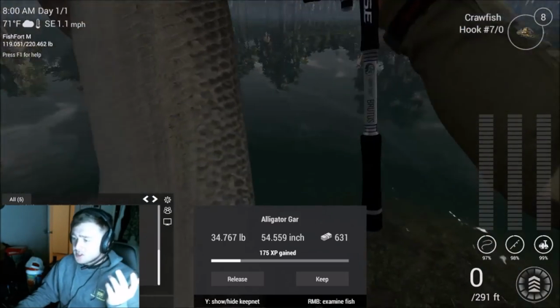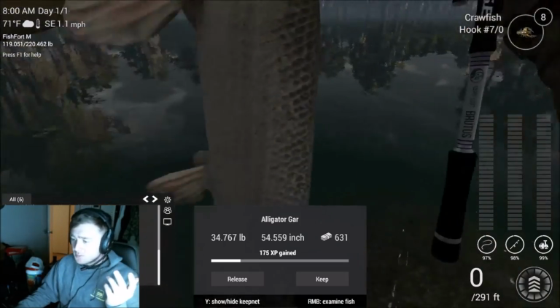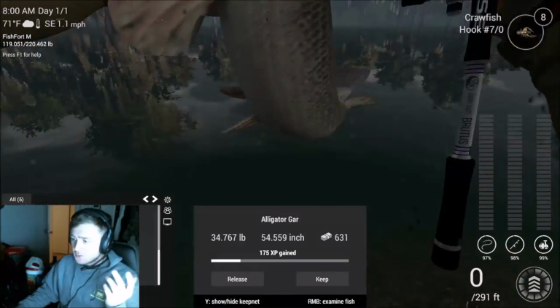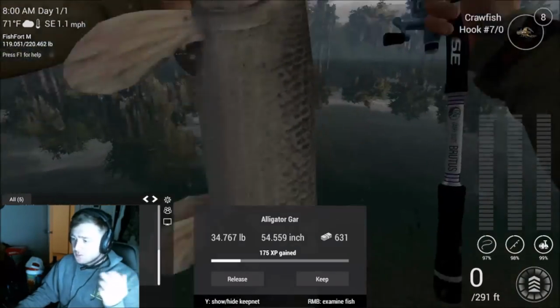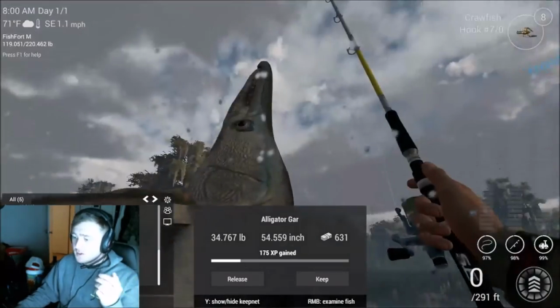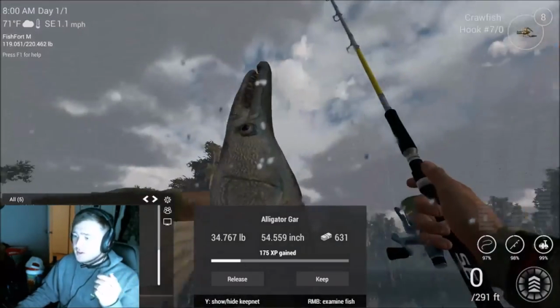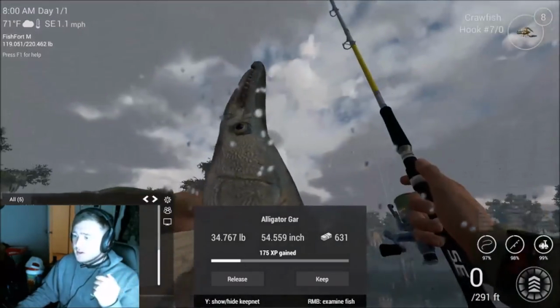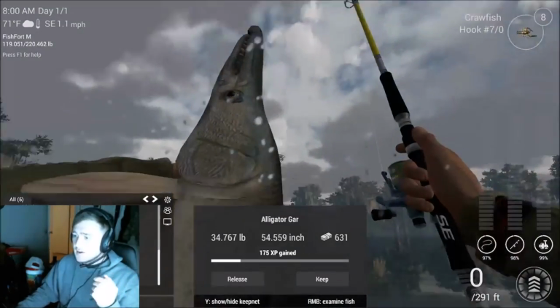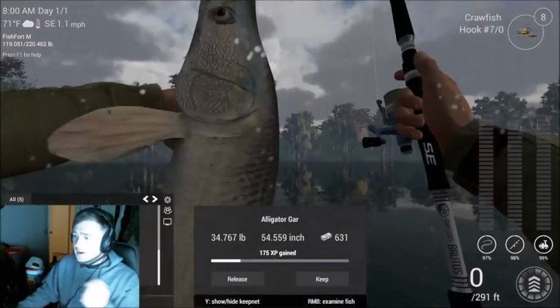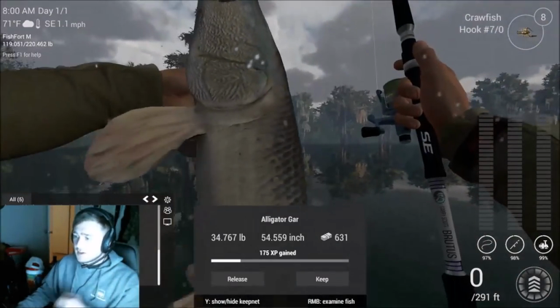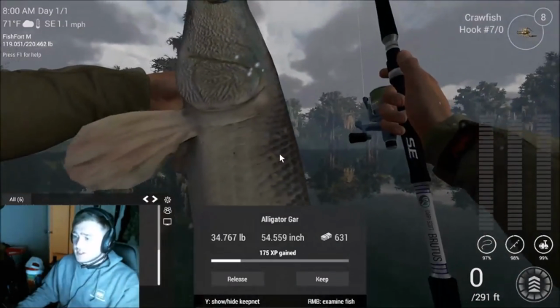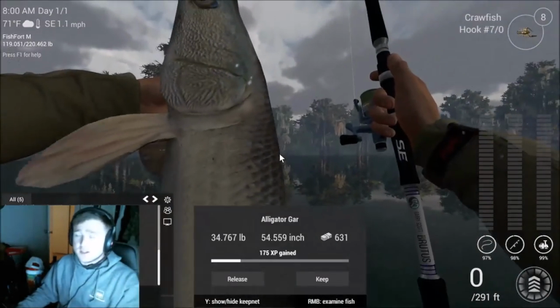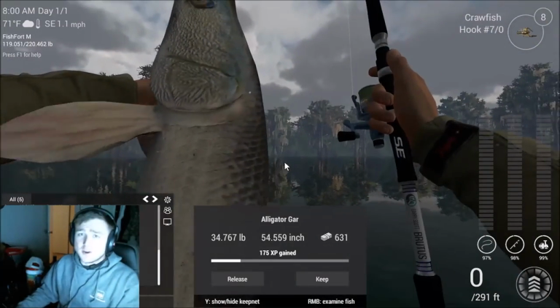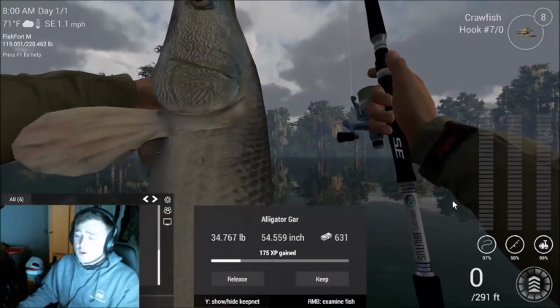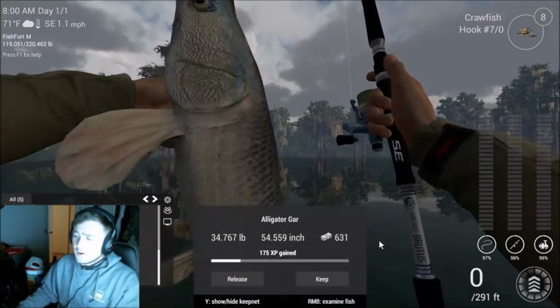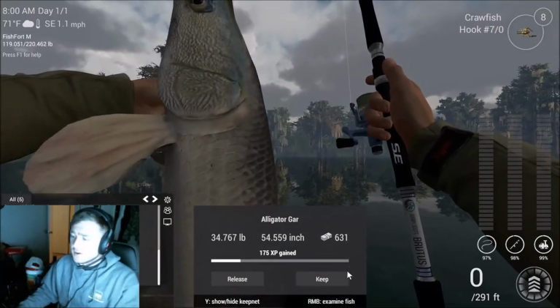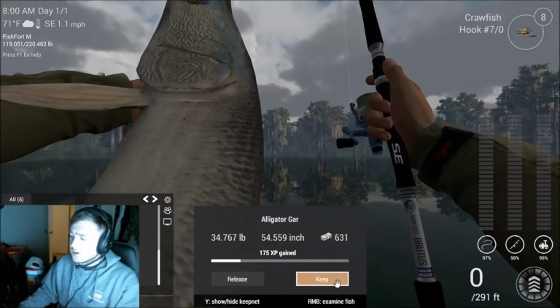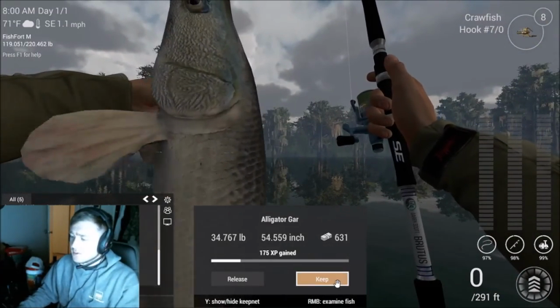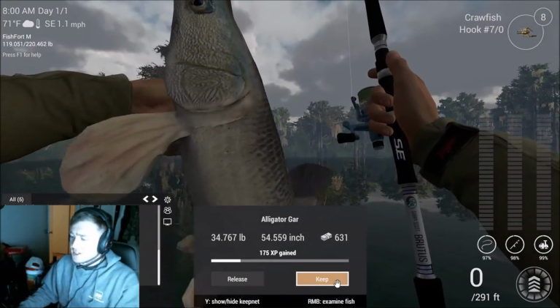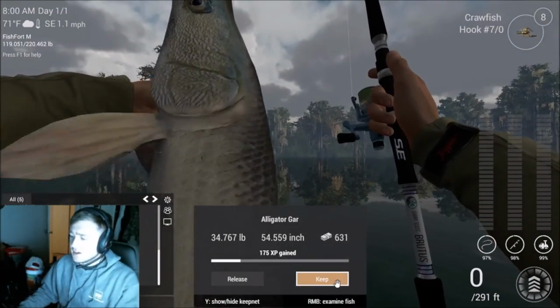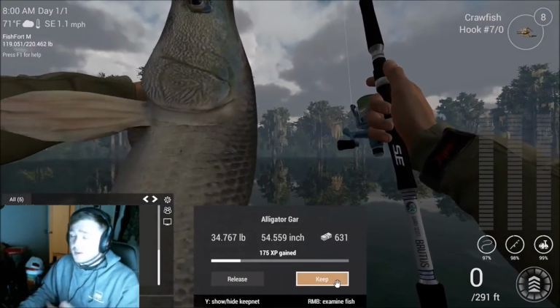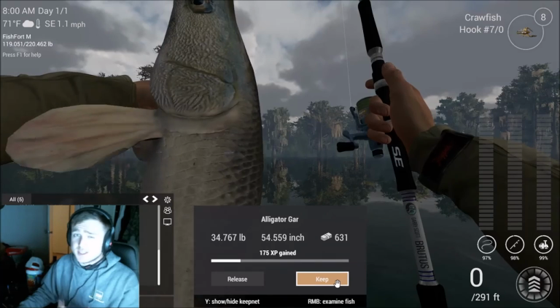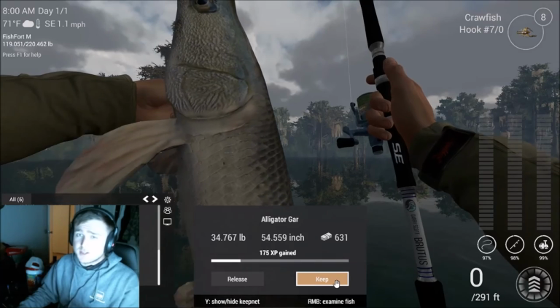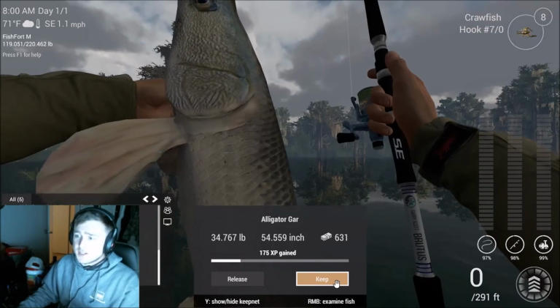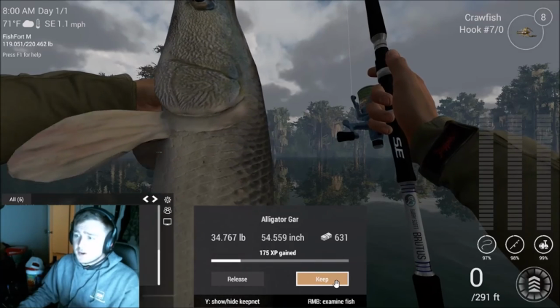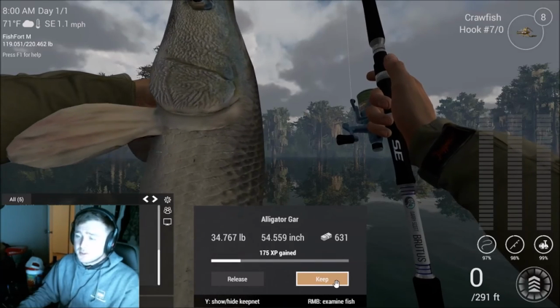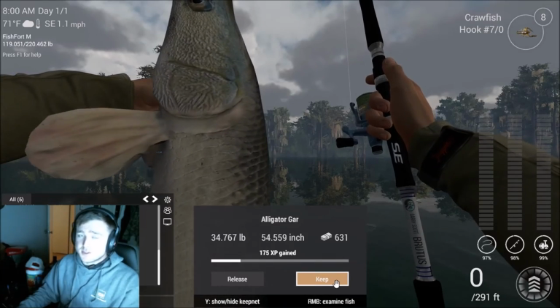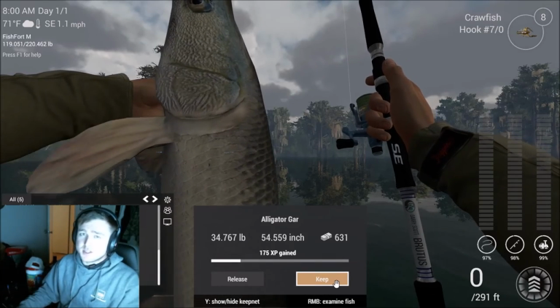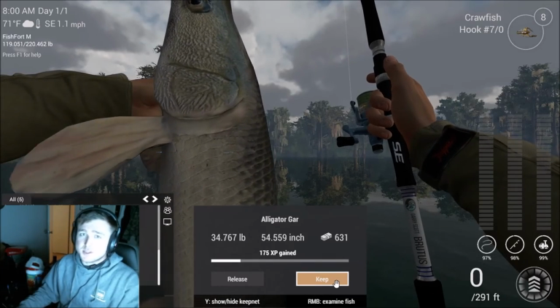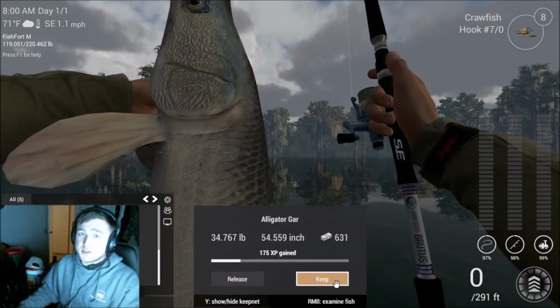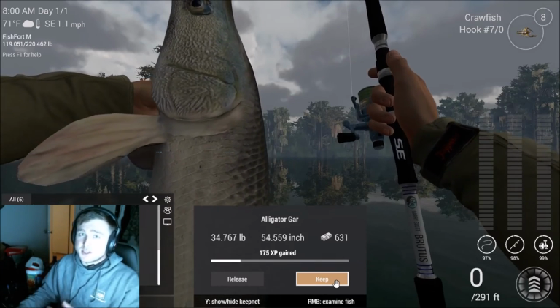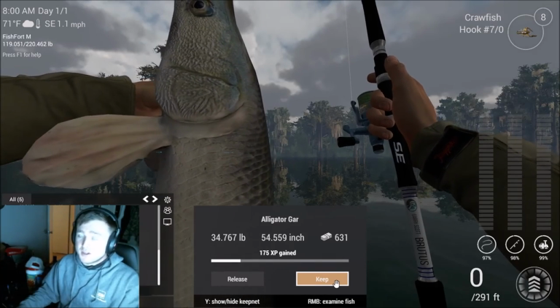And there you go — that's the stupid simple how to catch alligator gar in Louisiana. Hope you guys have a good day, hope you enjoyed this episode, and I'll see you later.